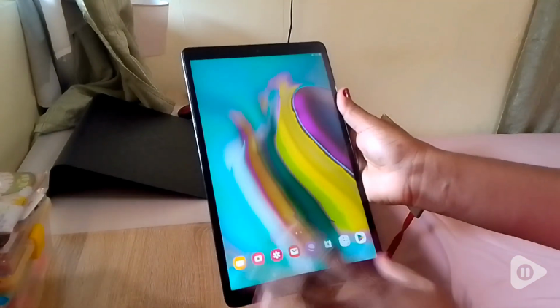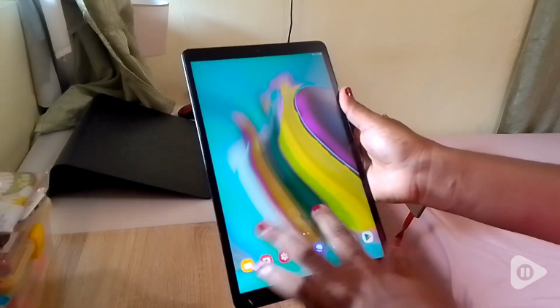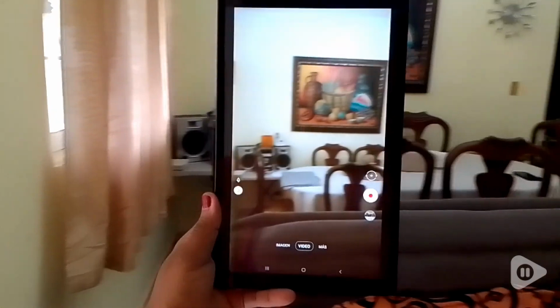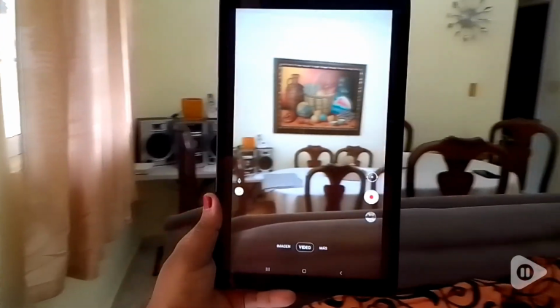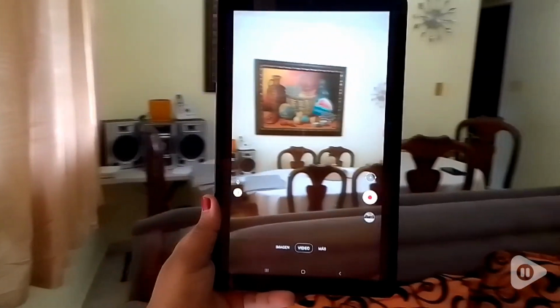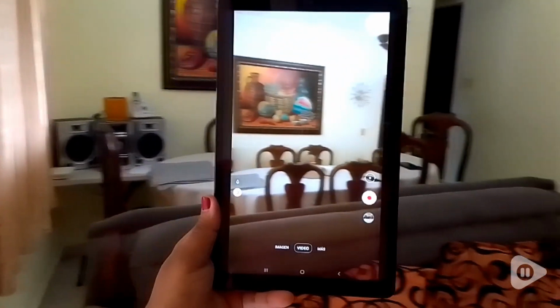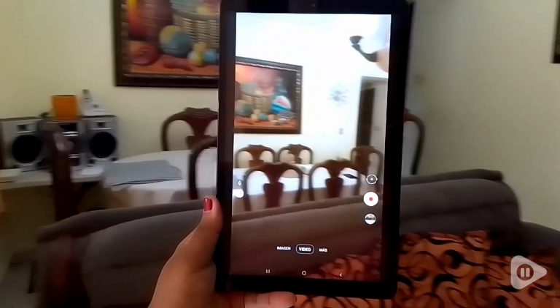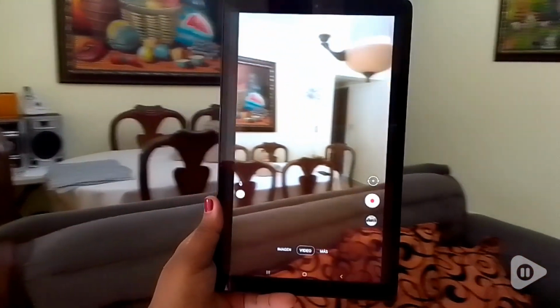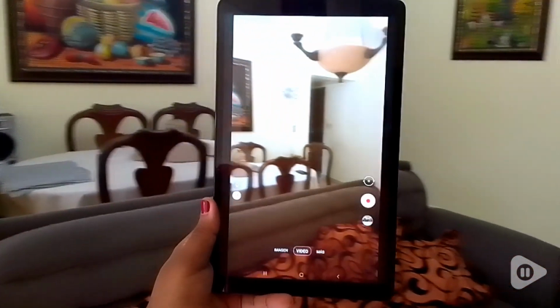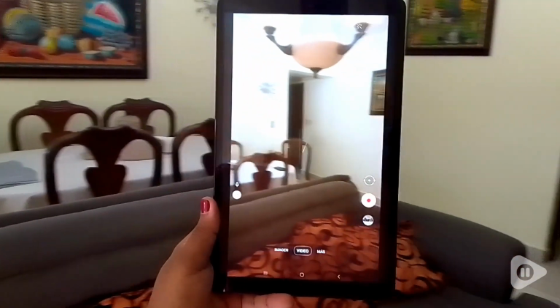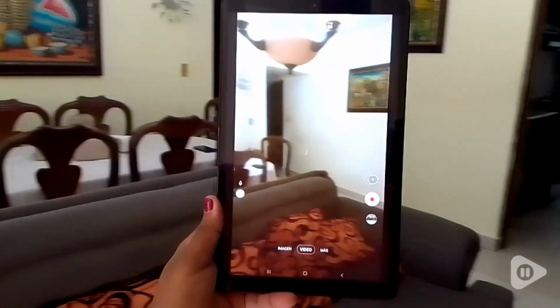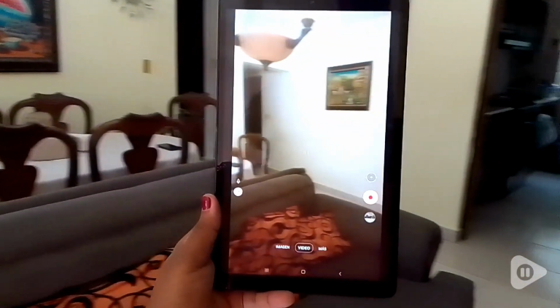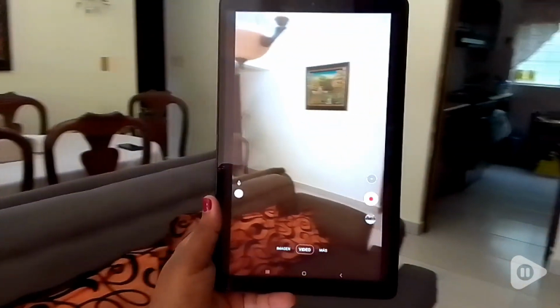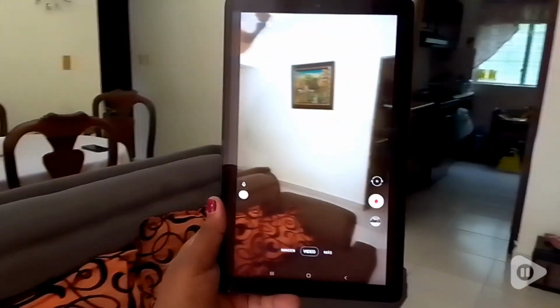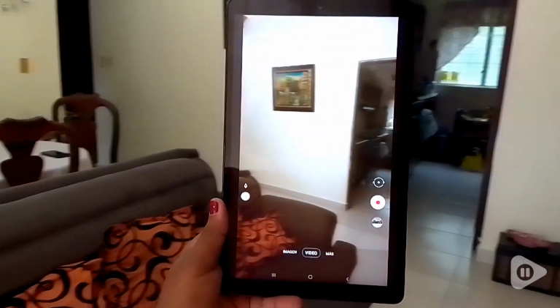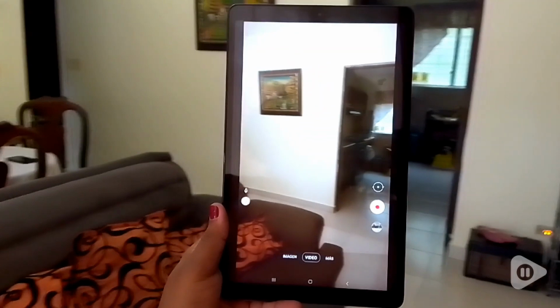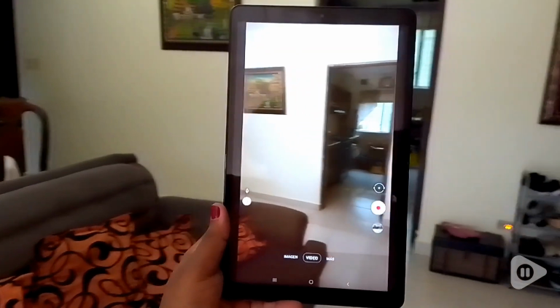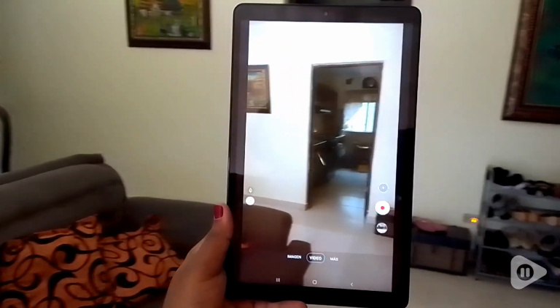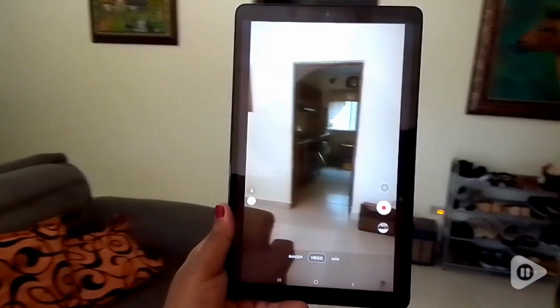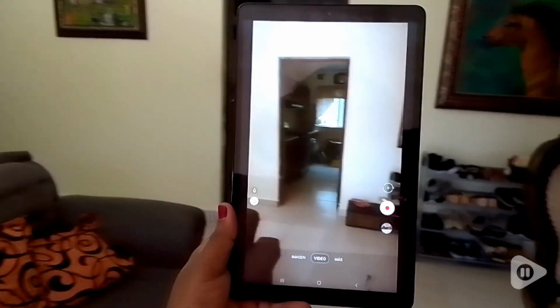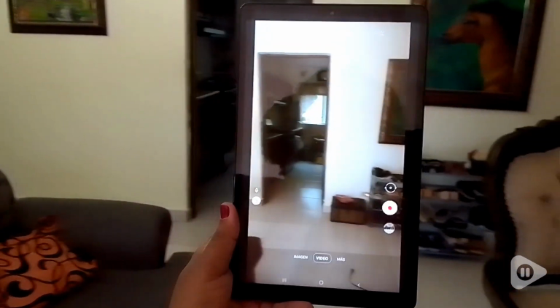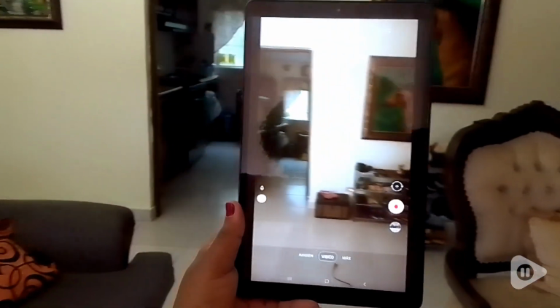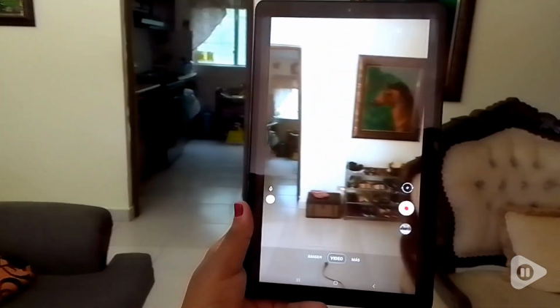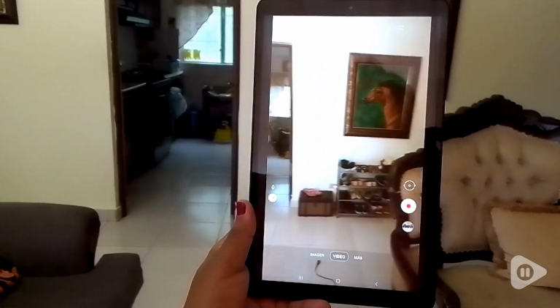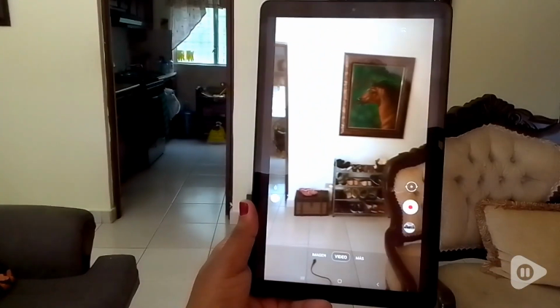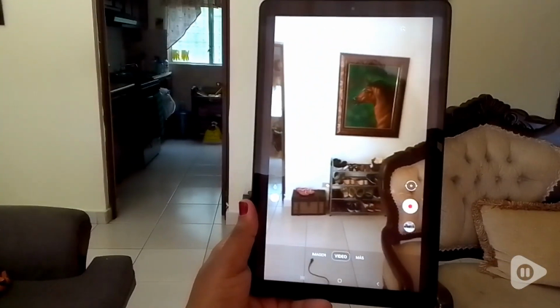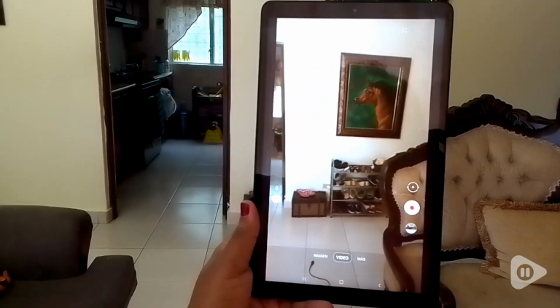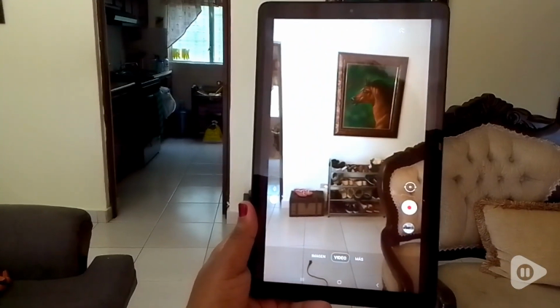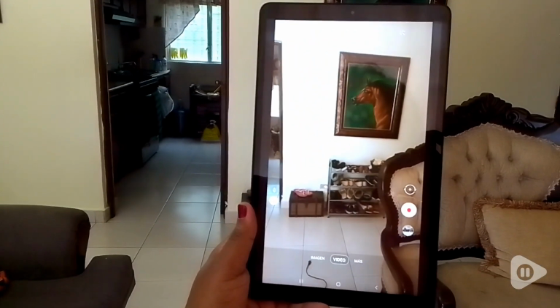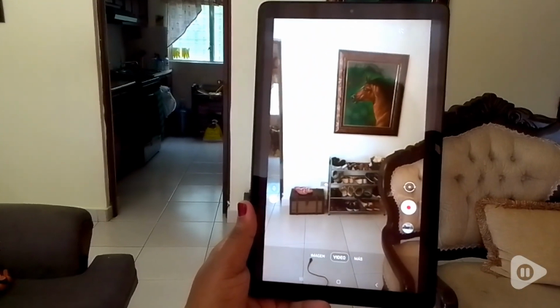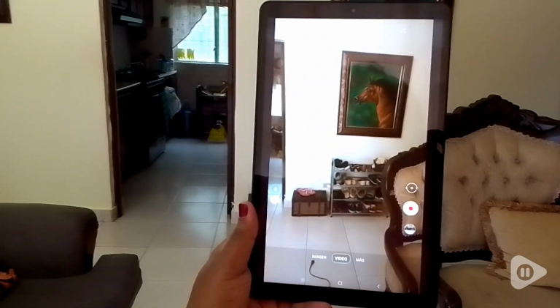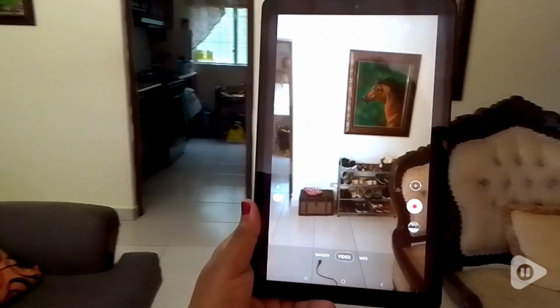I also like the display on this device. It is very clear, and it shows beautiful colors, and I think the camera works great too.